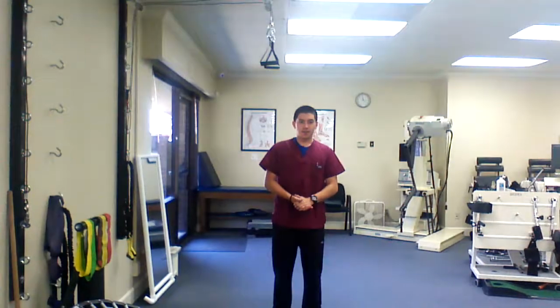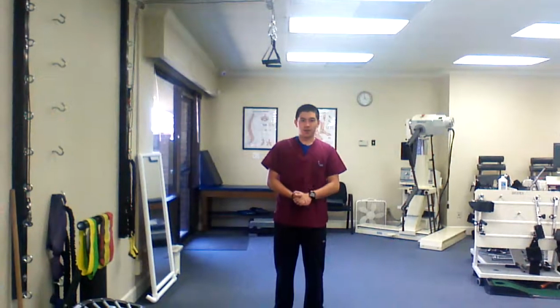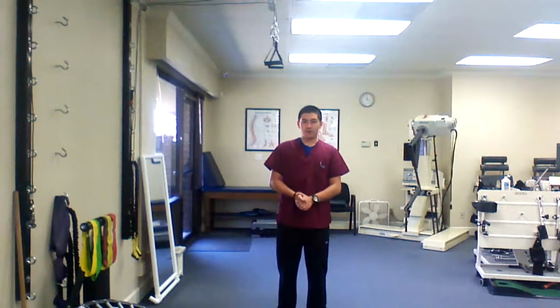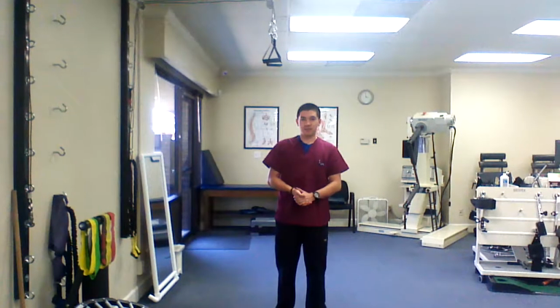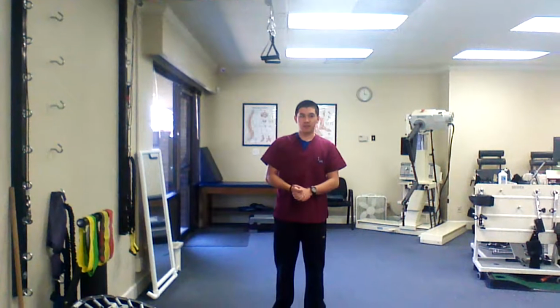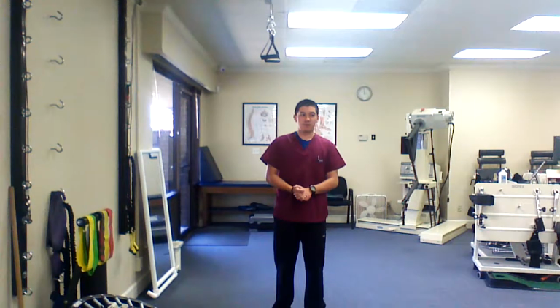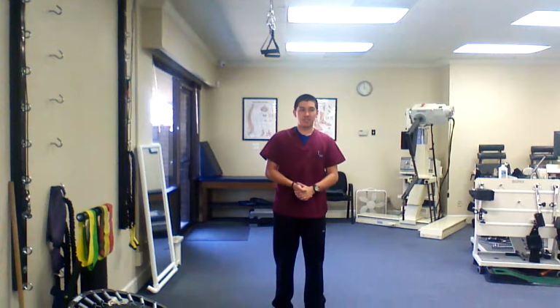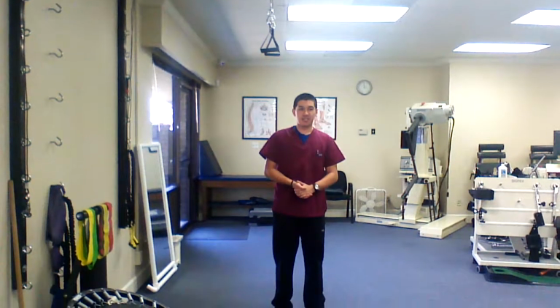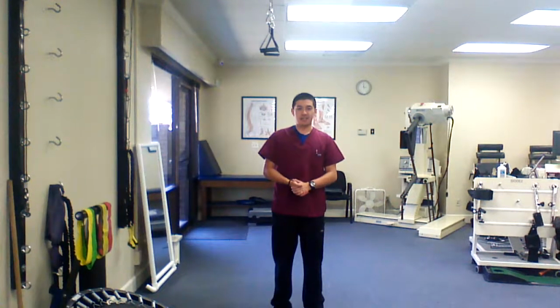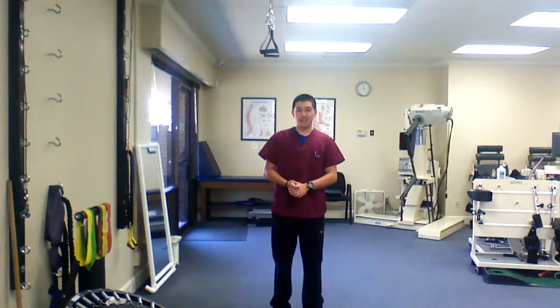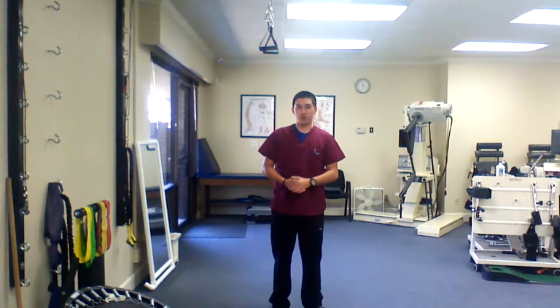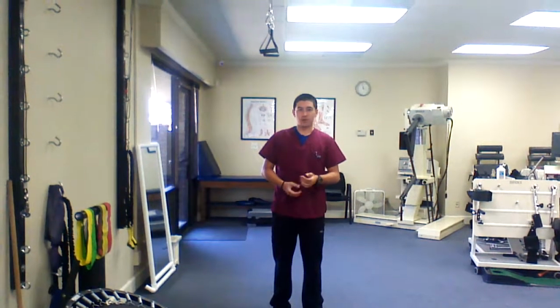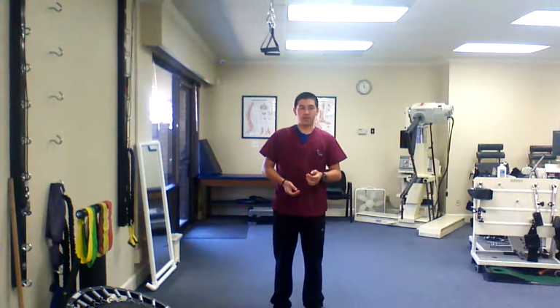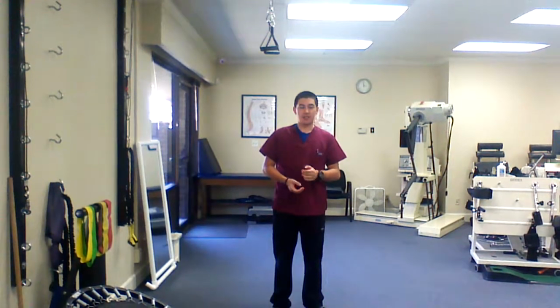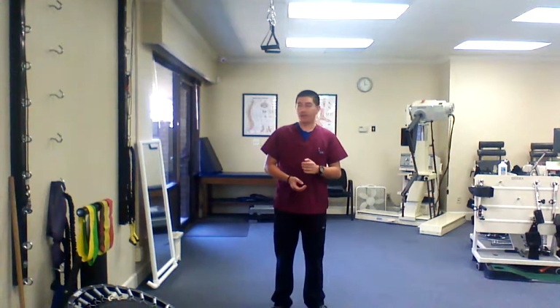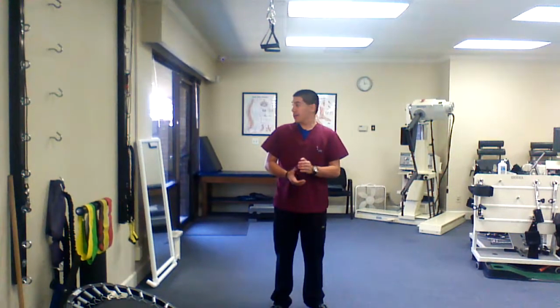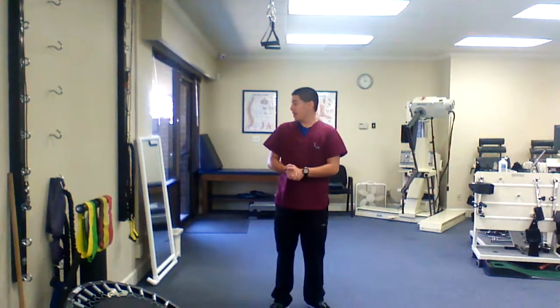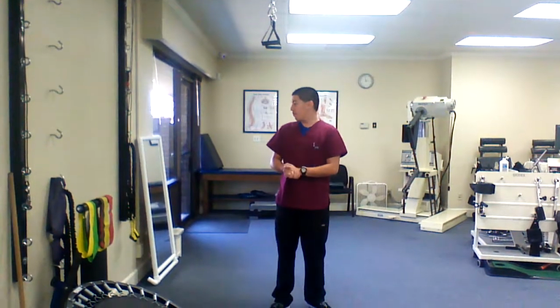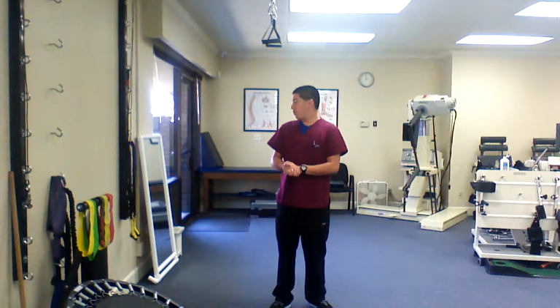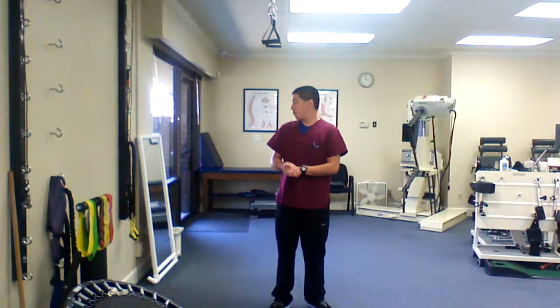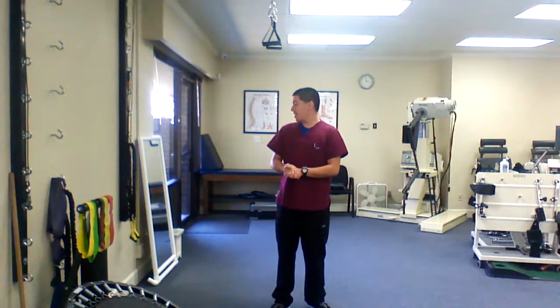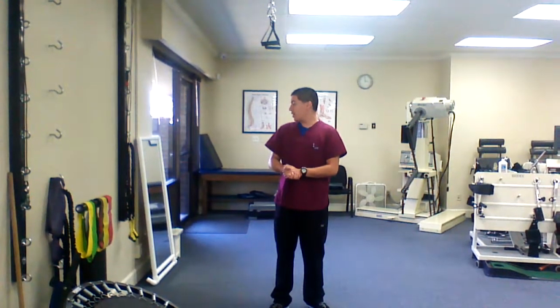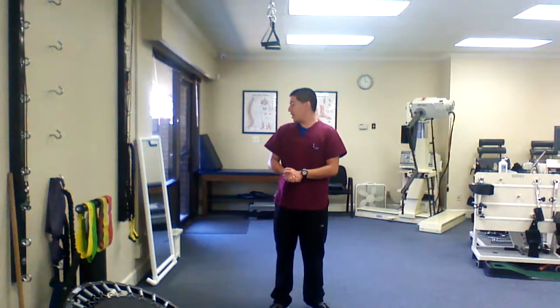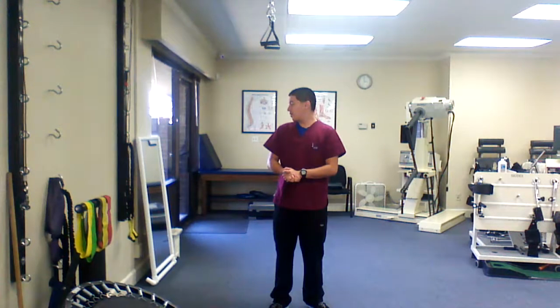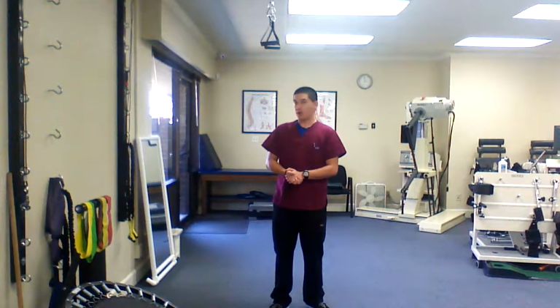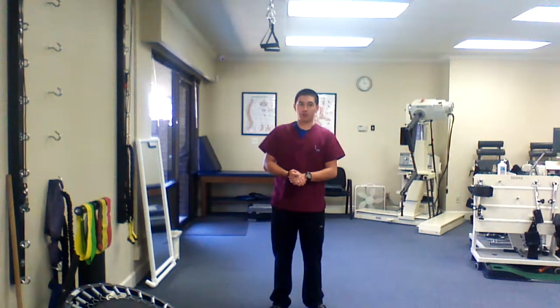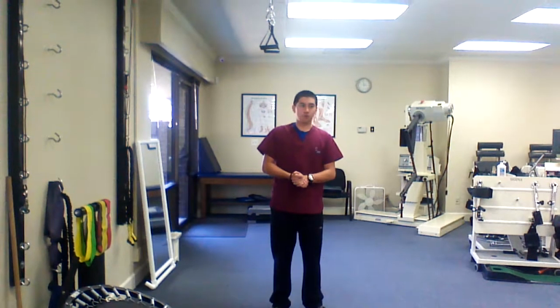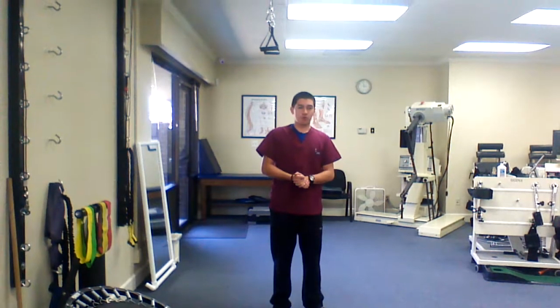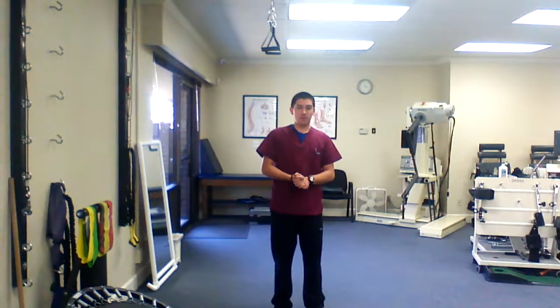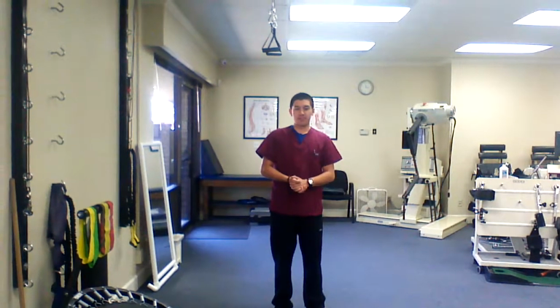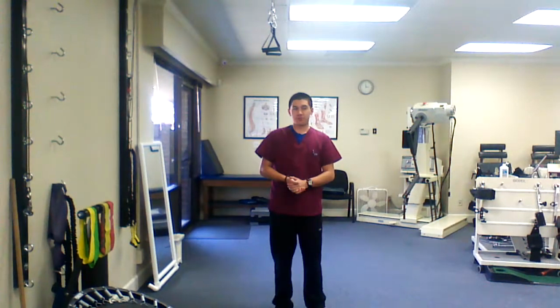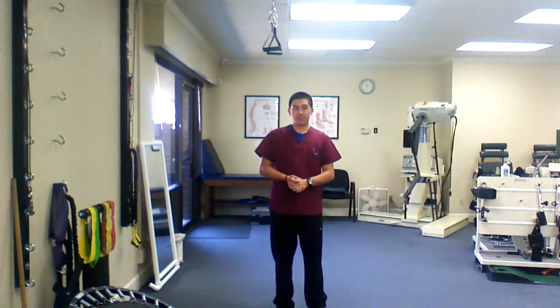Hello, McGuire Physical Therapy. My name is Casey. I'm one of the Rehab Aids here. Right now, I'm going to walk you through one of the next exercises.